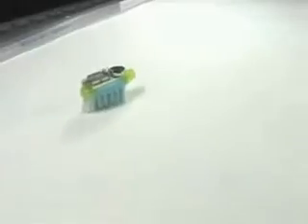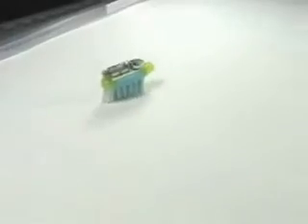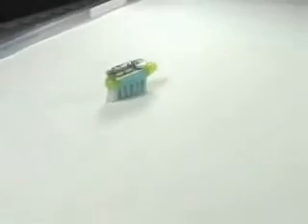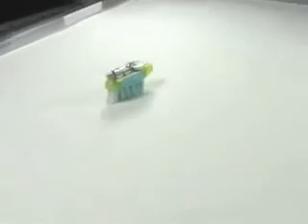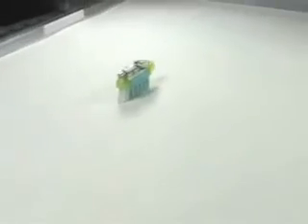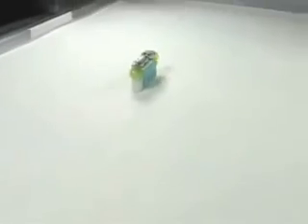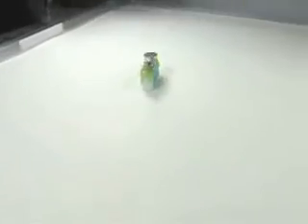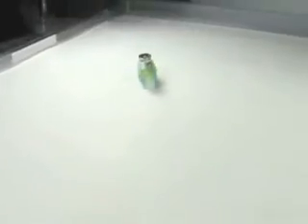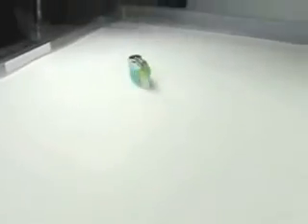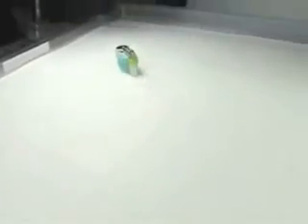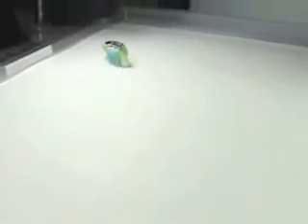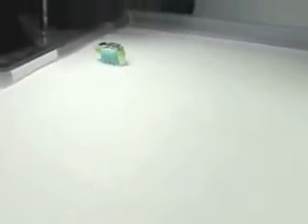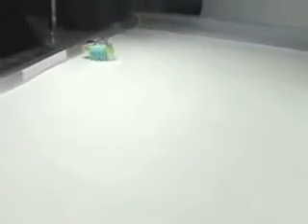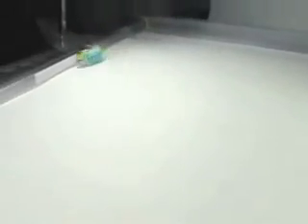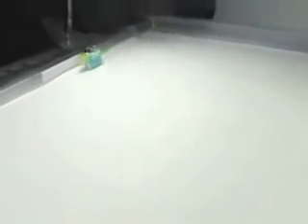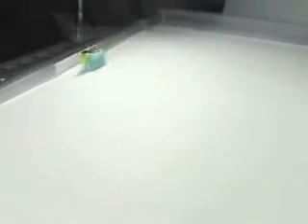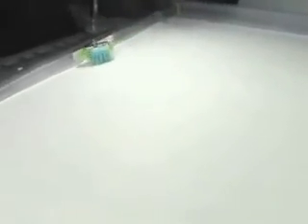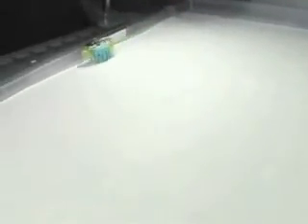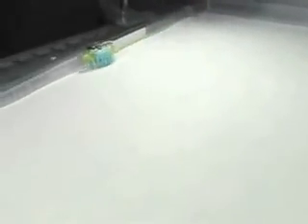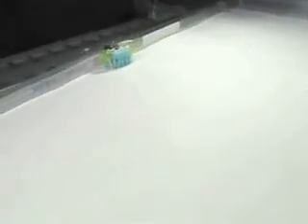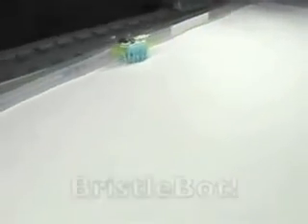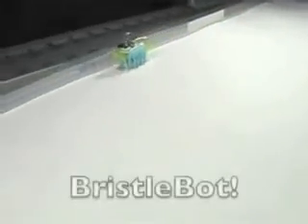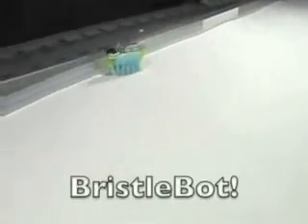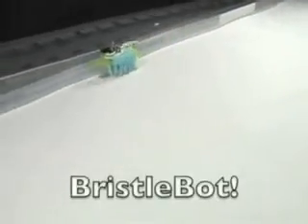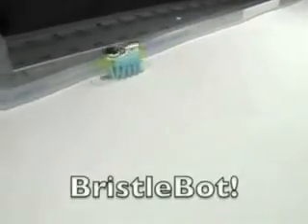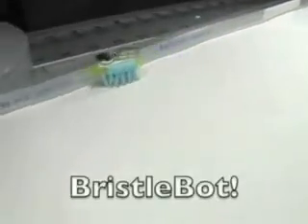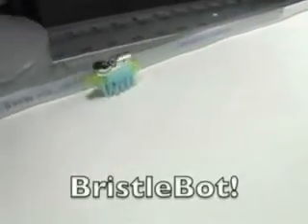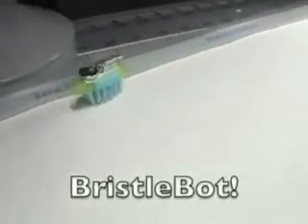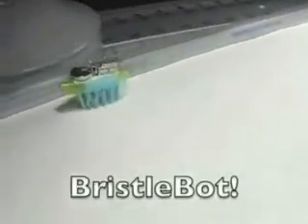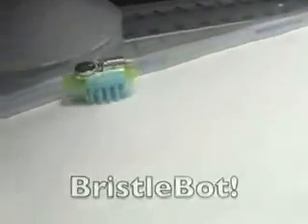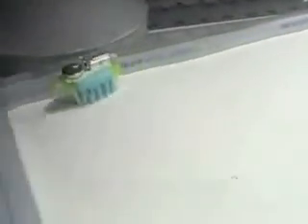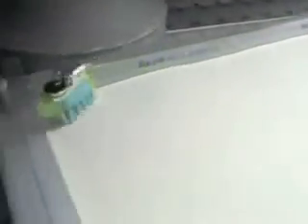So that's it — an easy five-minute toothbrush robot, a bristlebot from Evil Mad Scientist Laboratories.